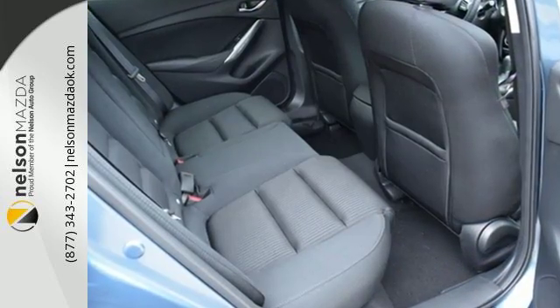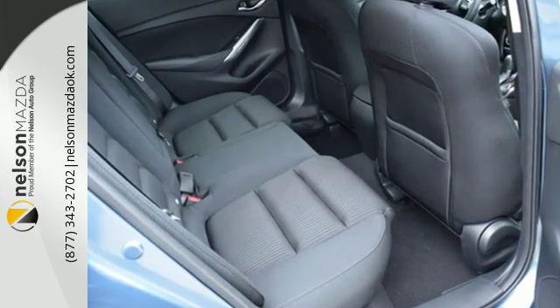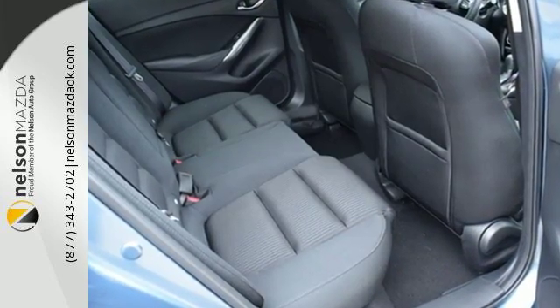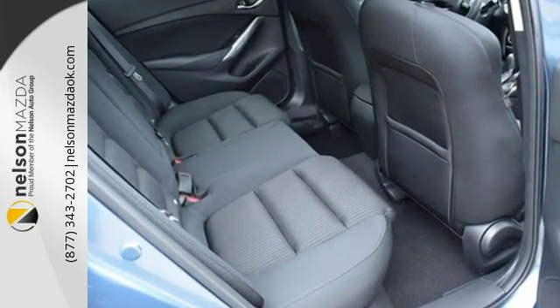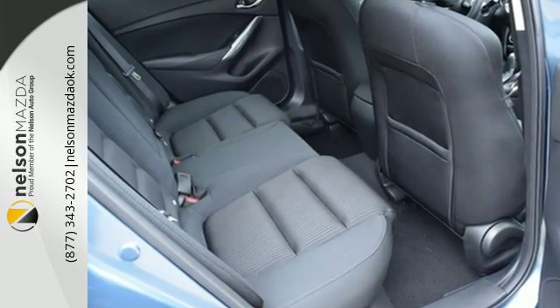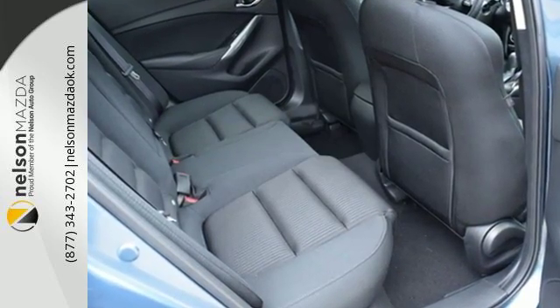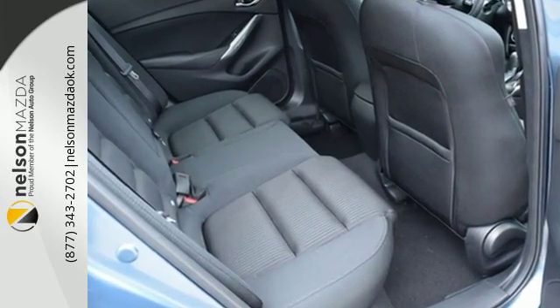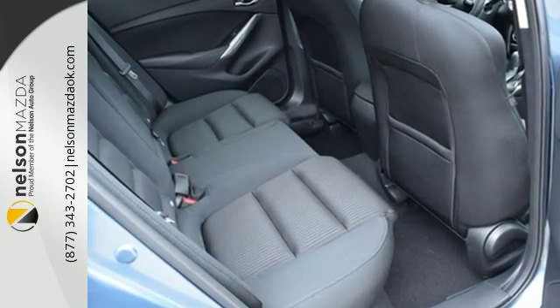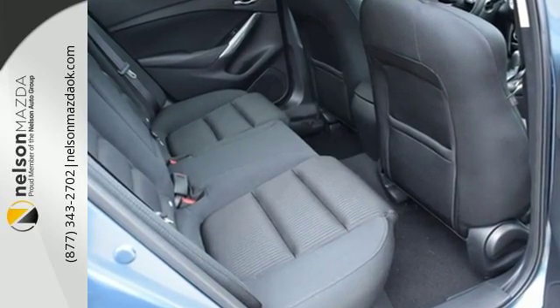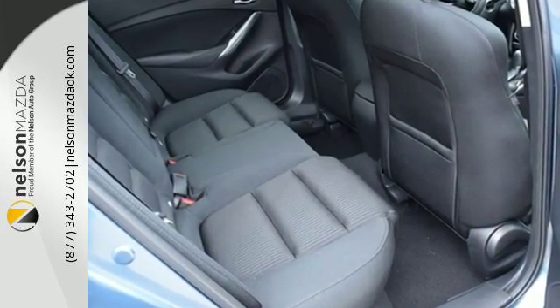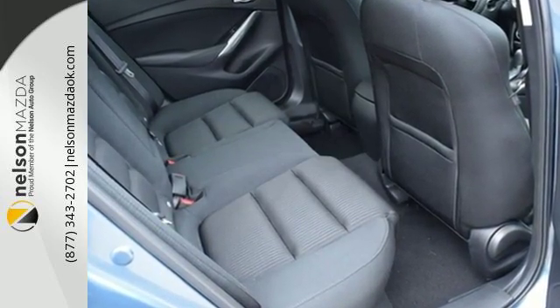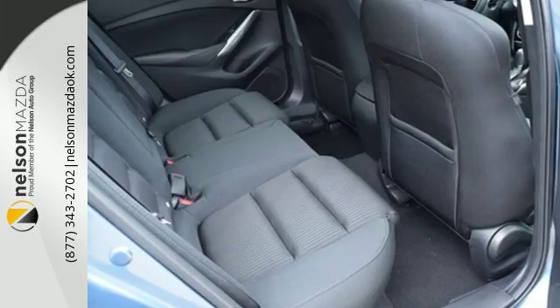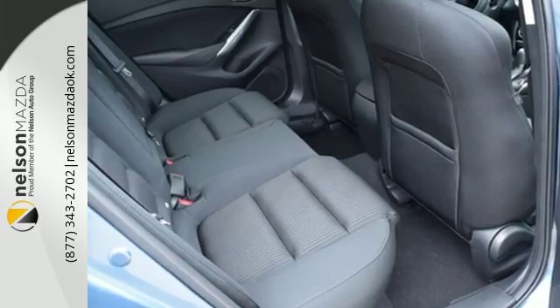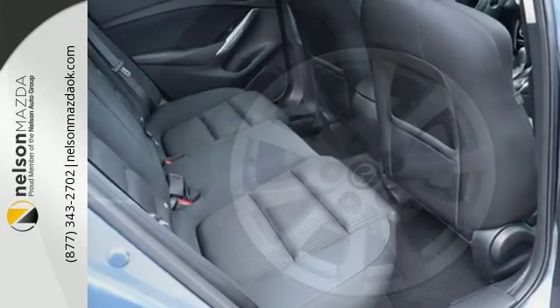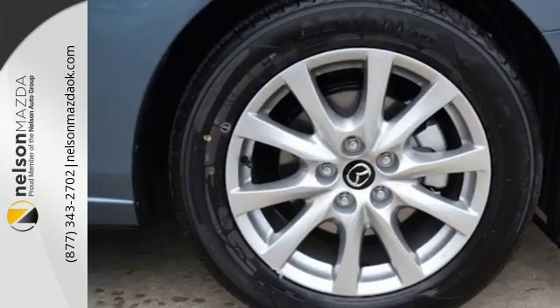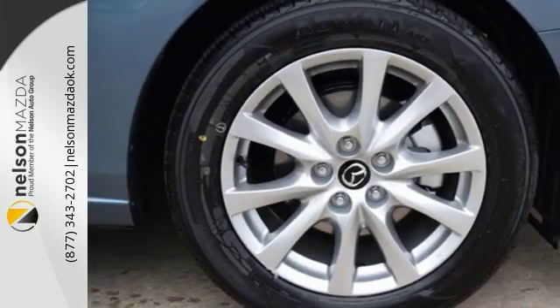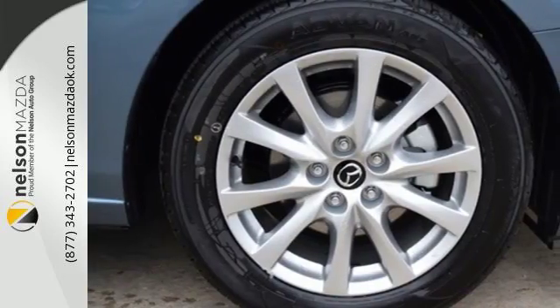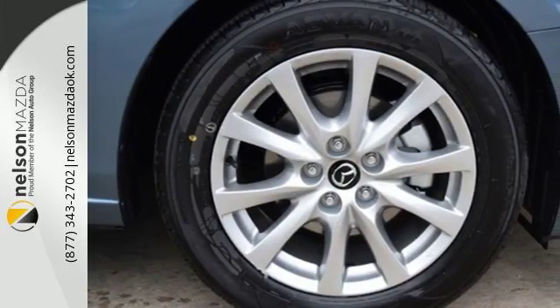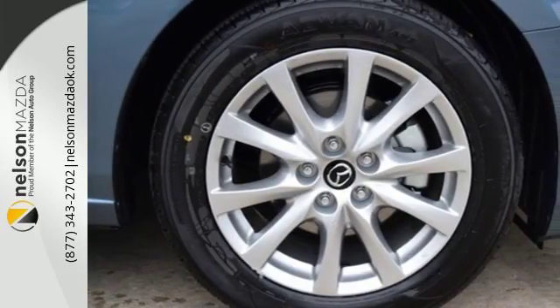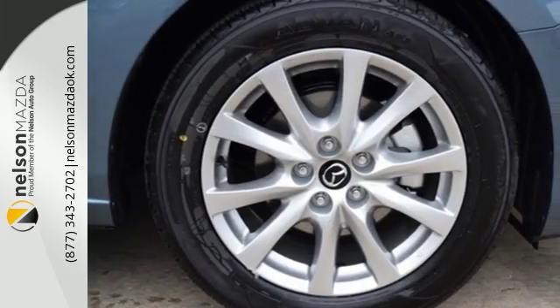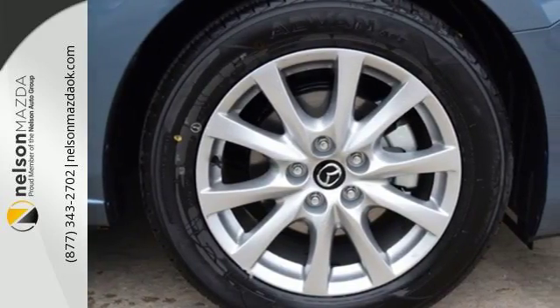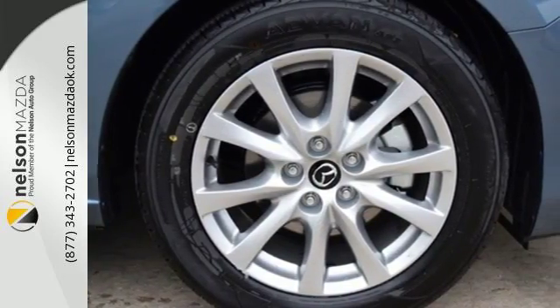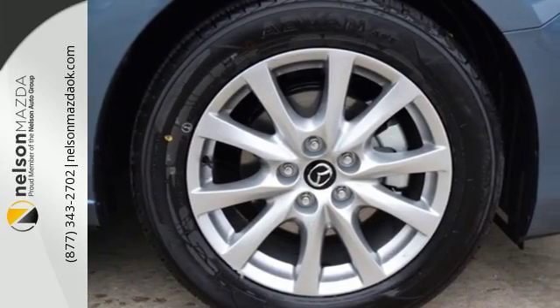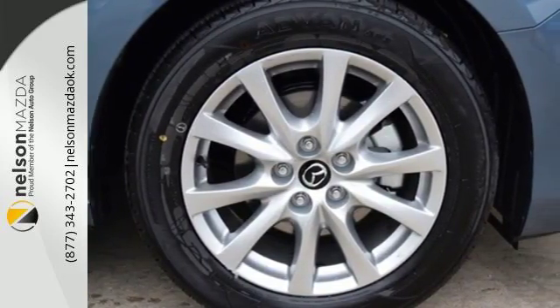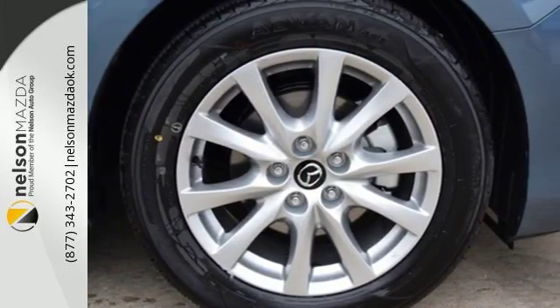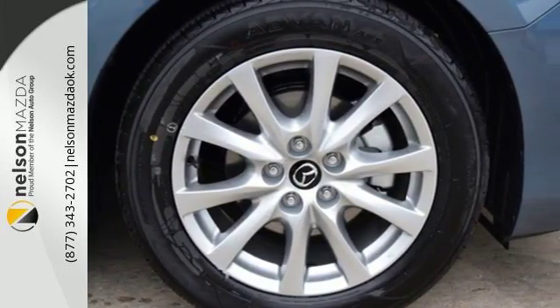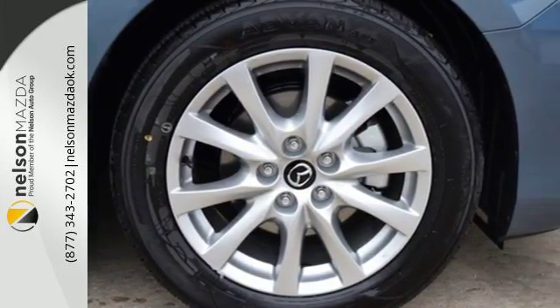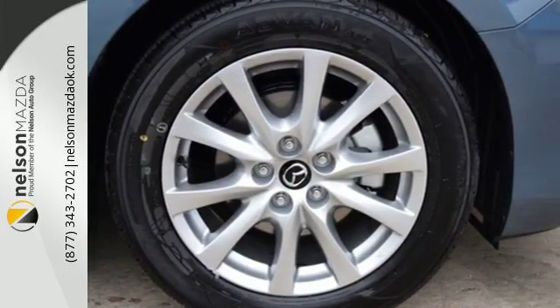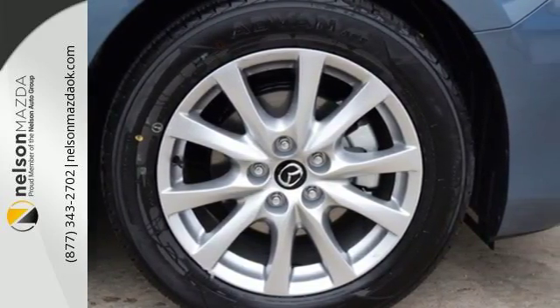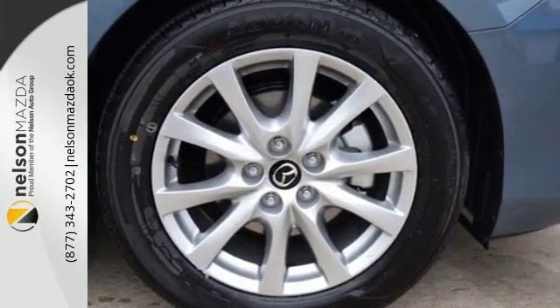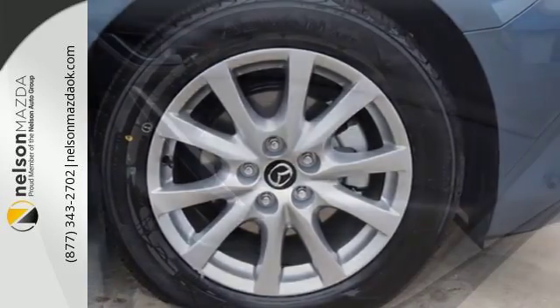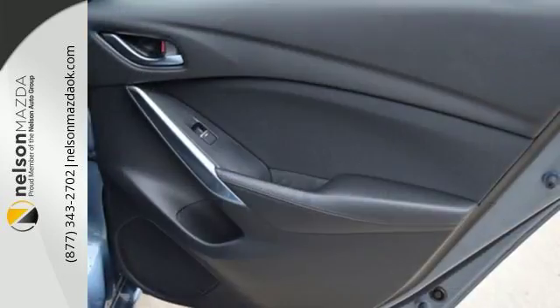The Skyactiv engine is the heartbeat of this lively sedan, fusing performance and economy in ways previously thought unimaginable.